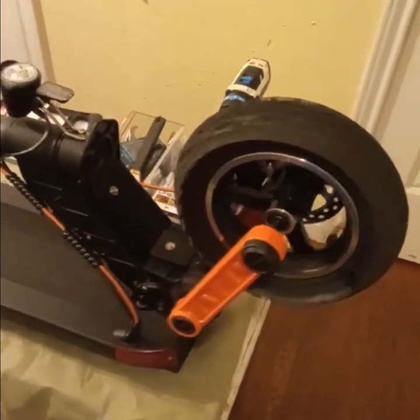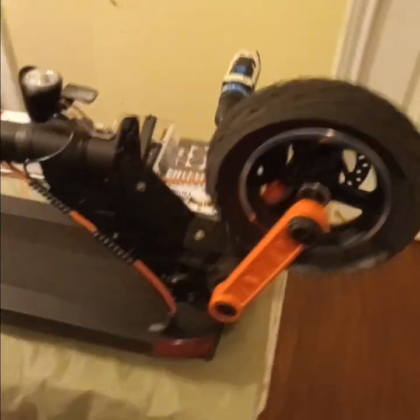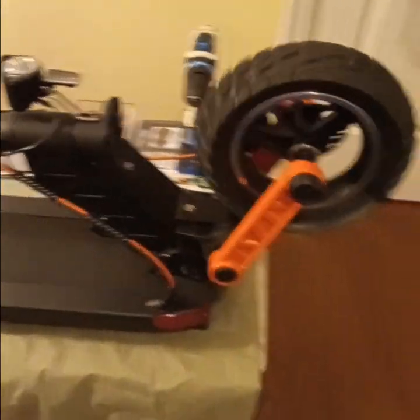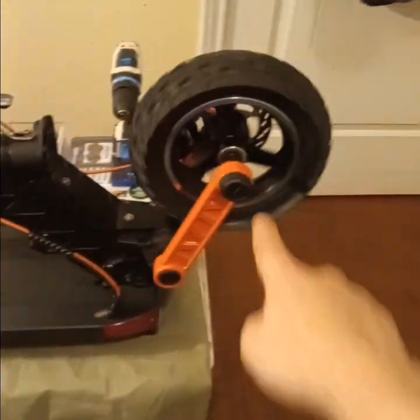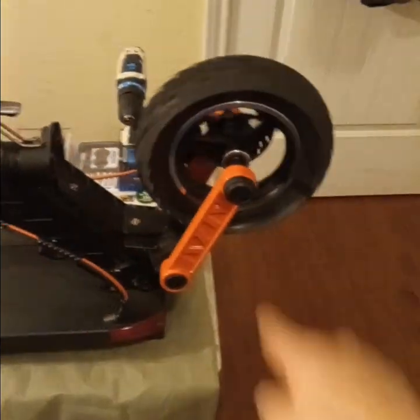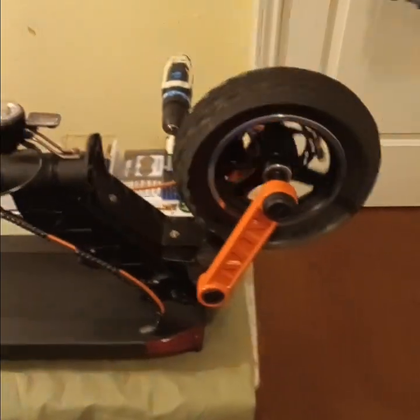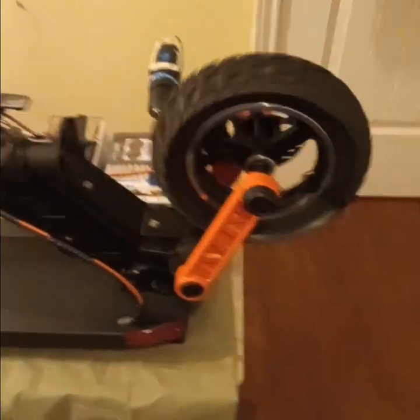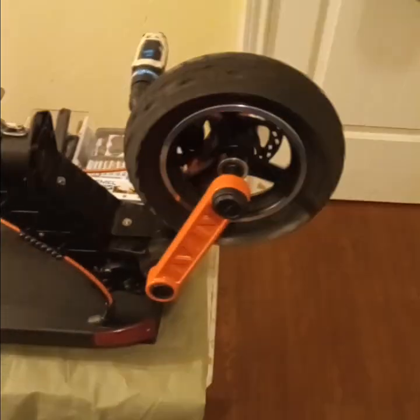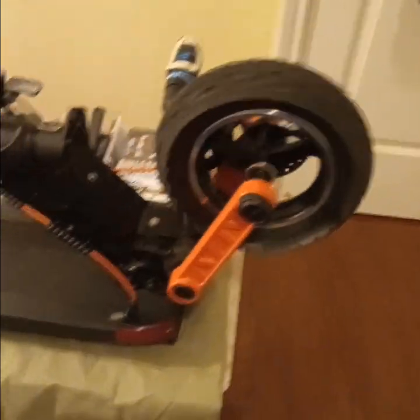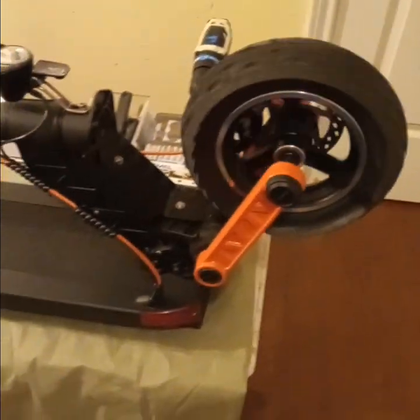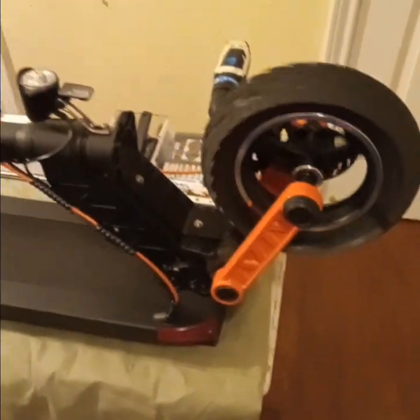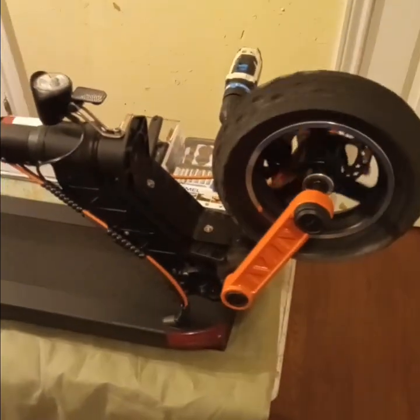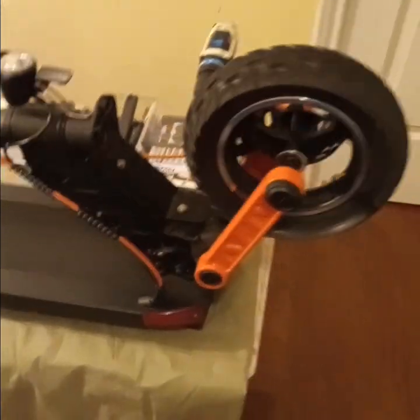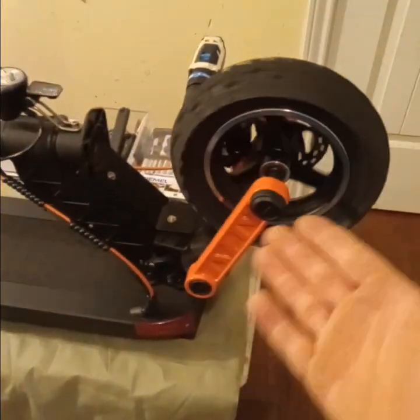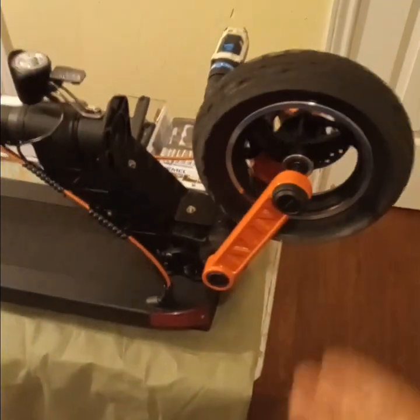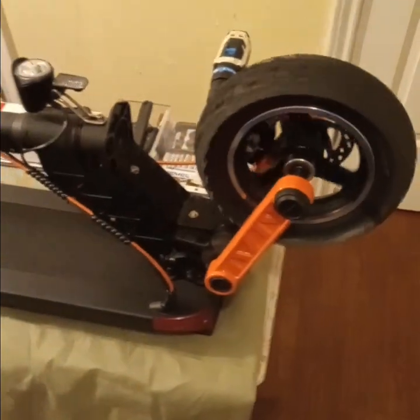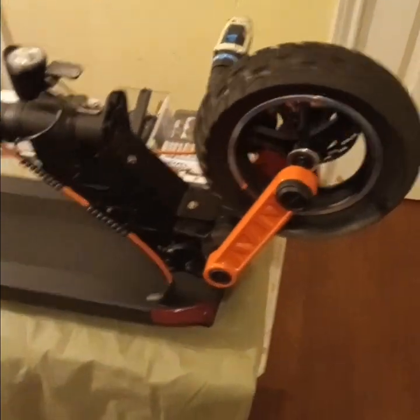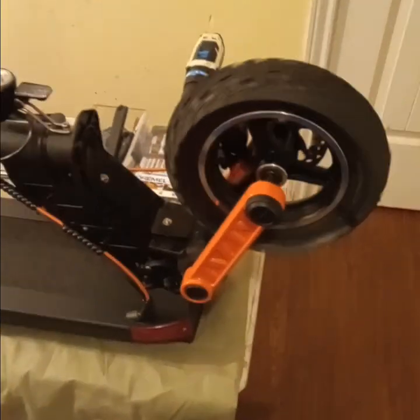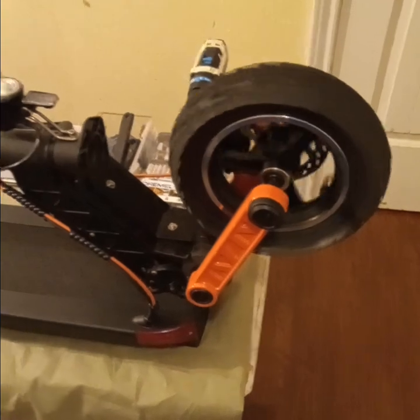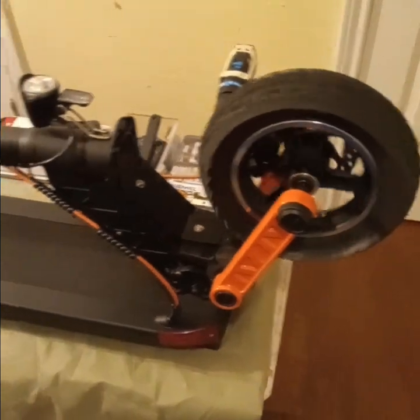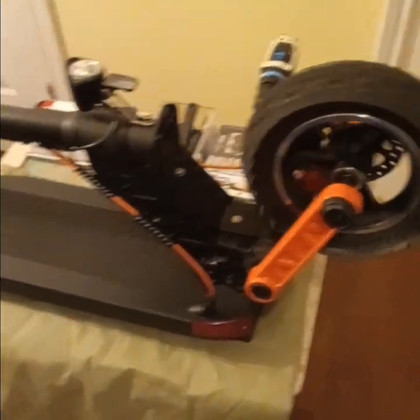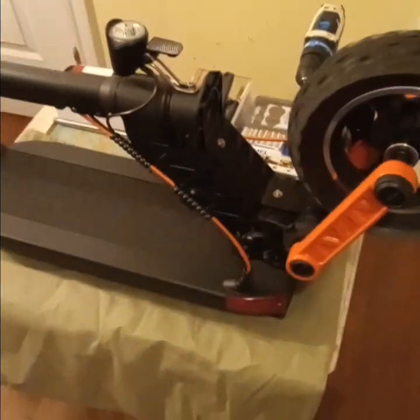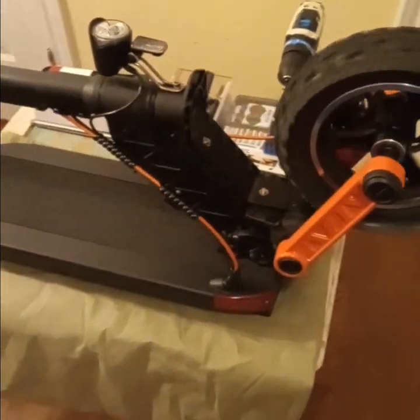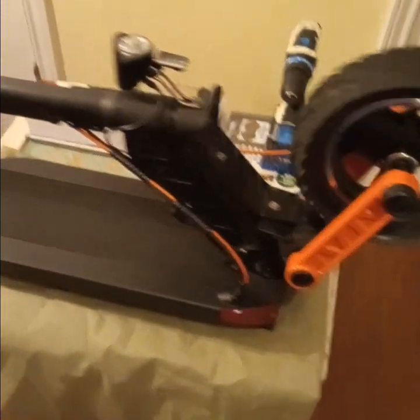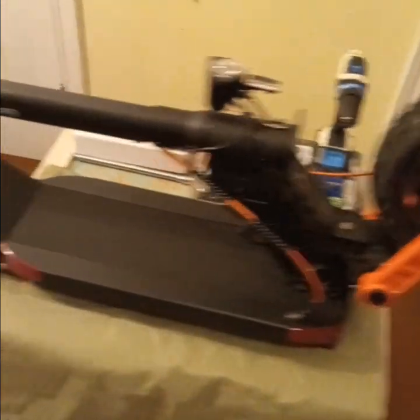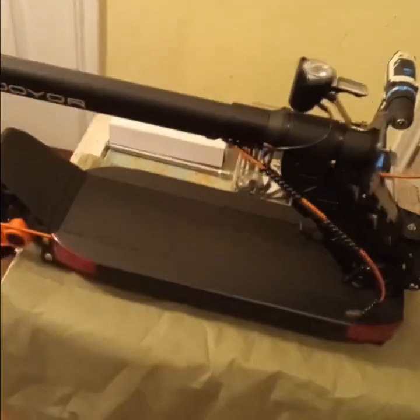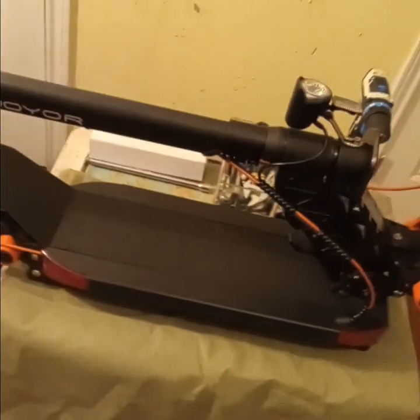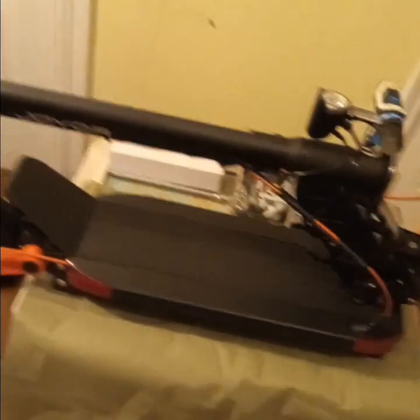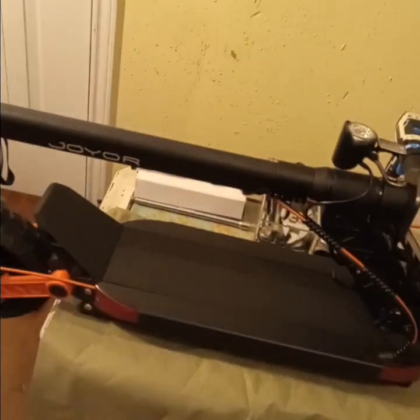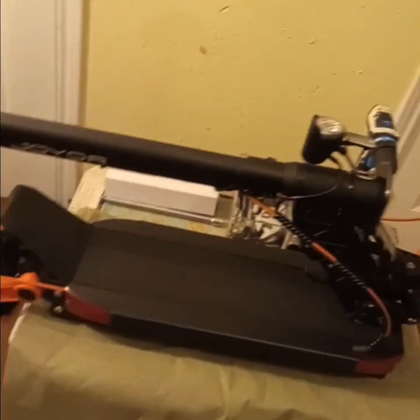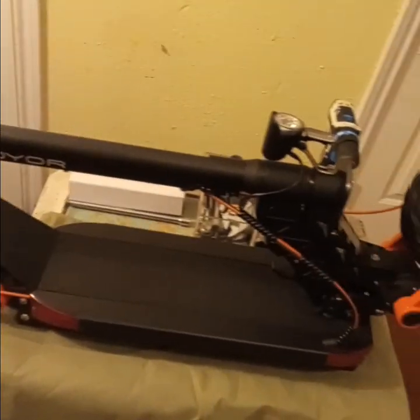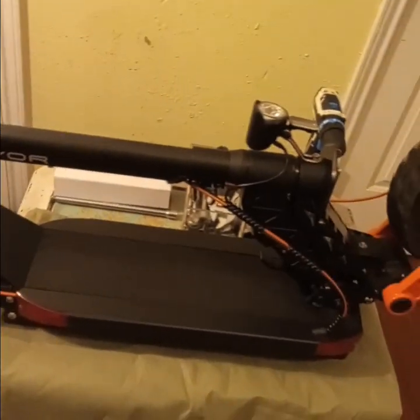I can always order the rim though, but it shows on their site it's supposed to be a split rim. That was a con.